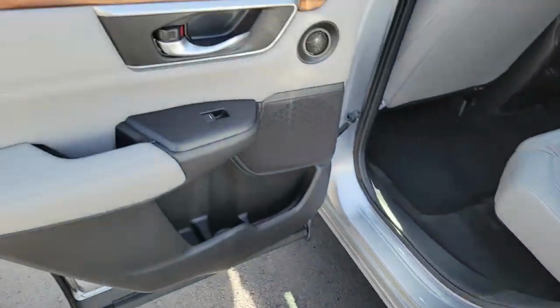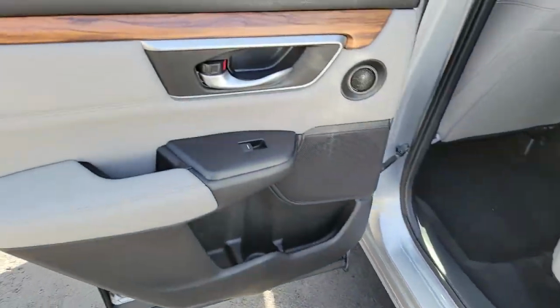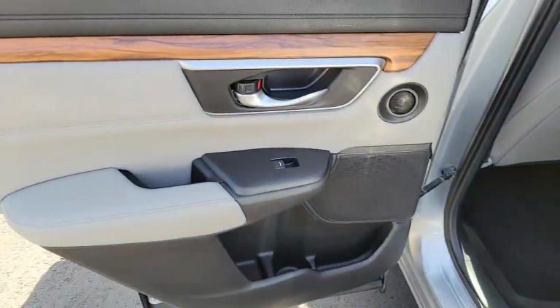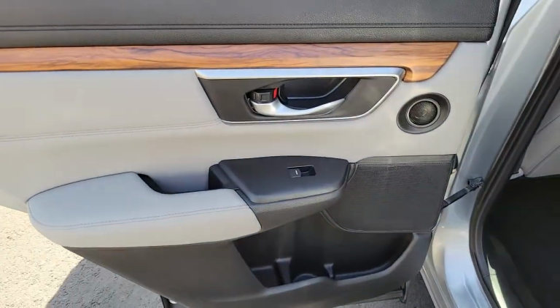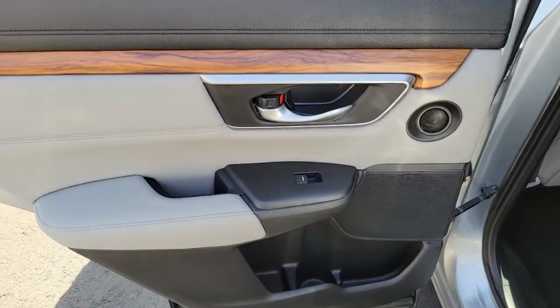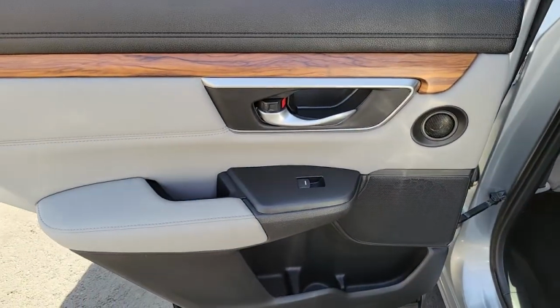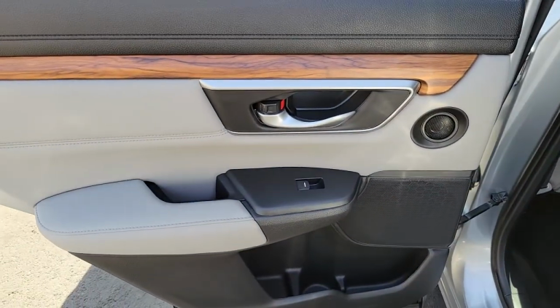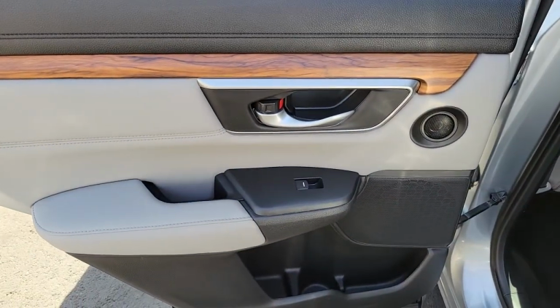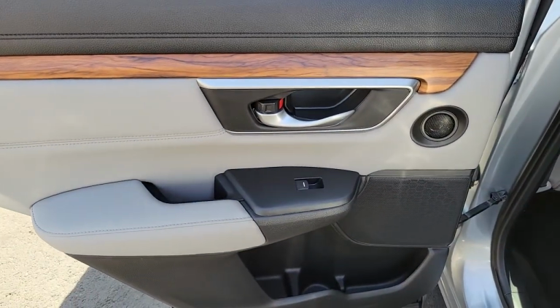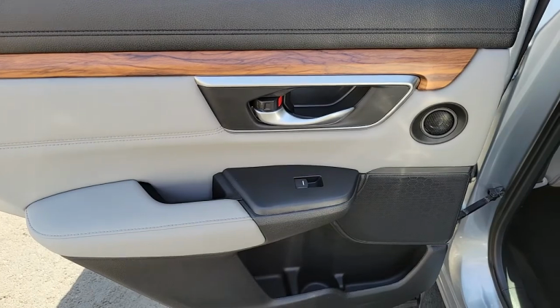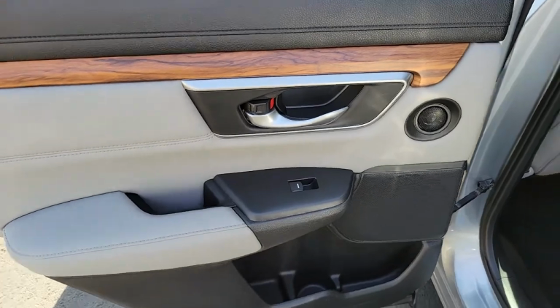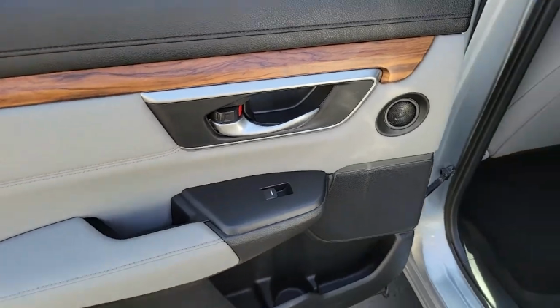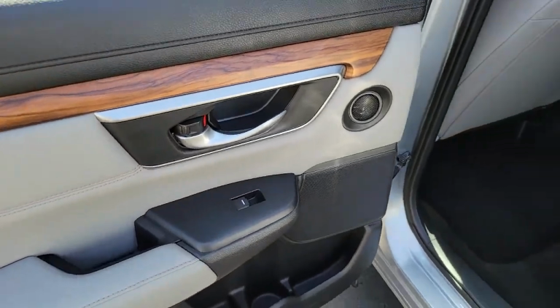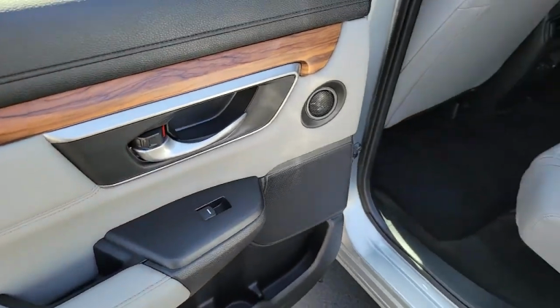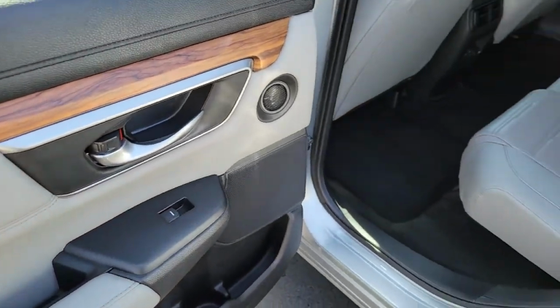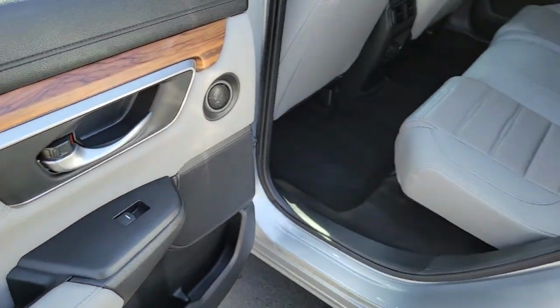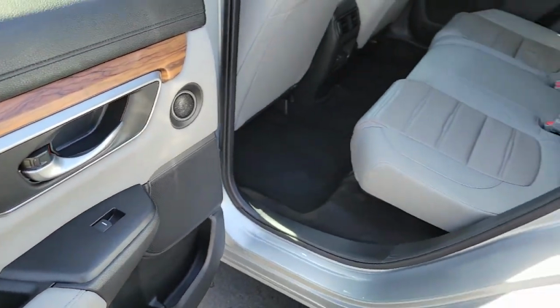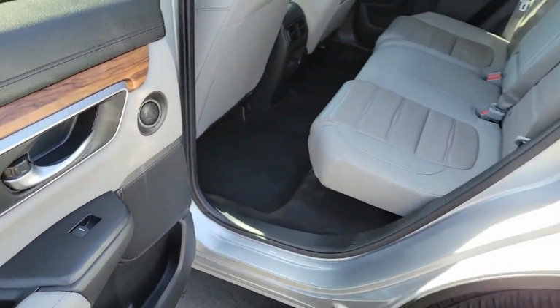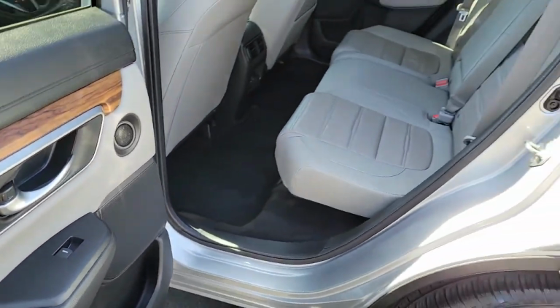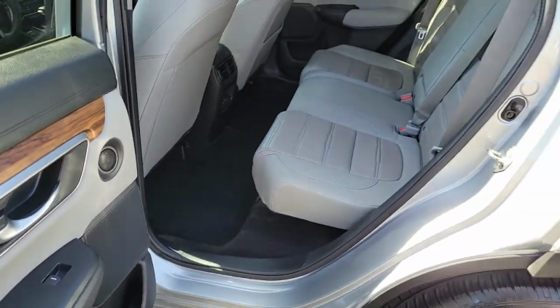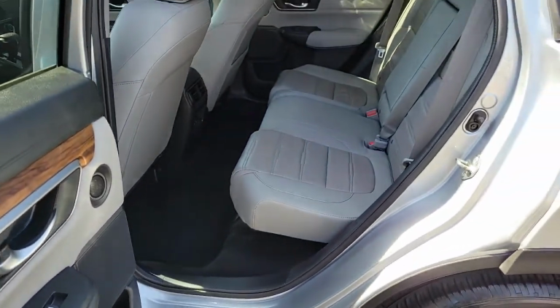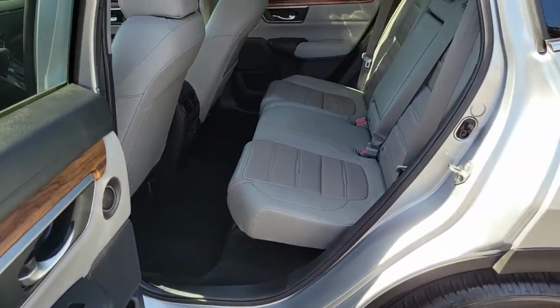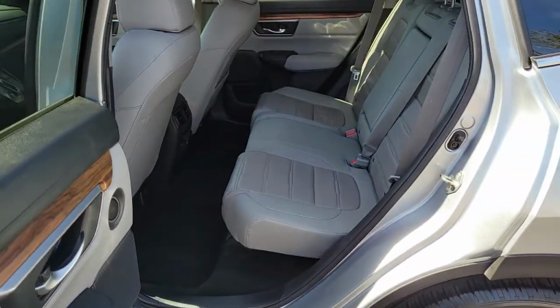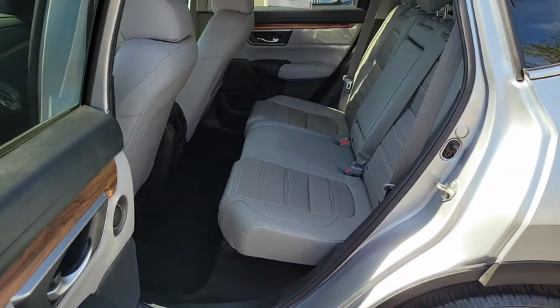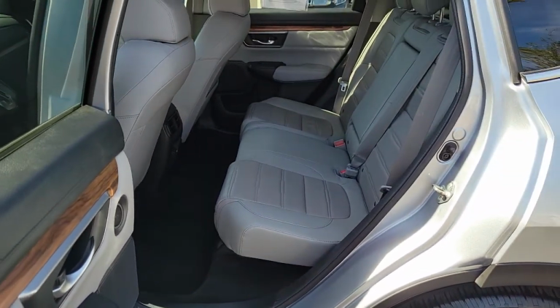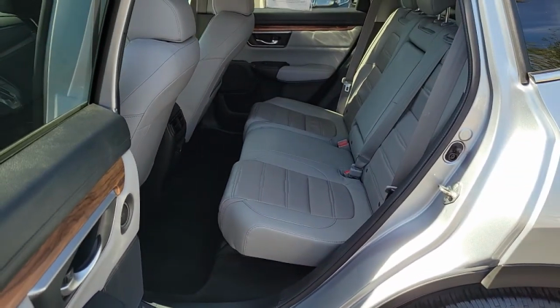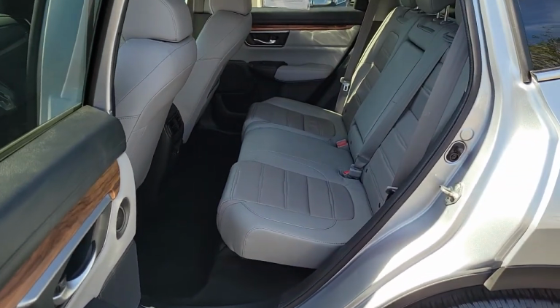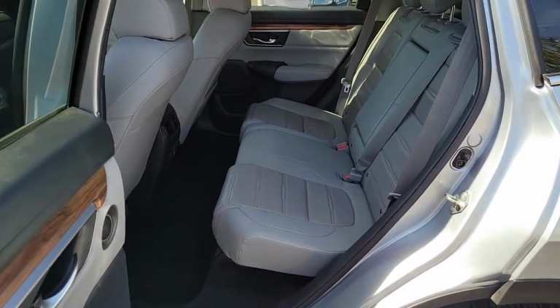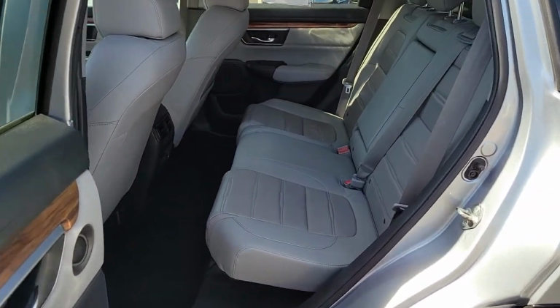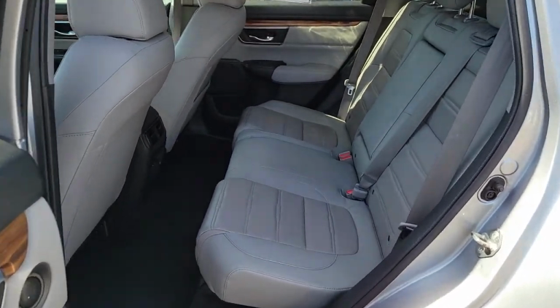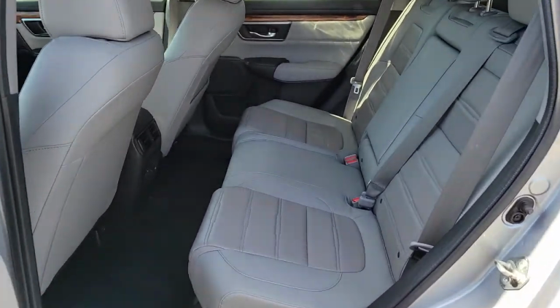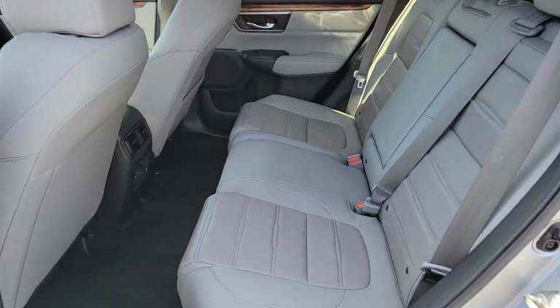Give yourself the upgrade you deserve. Get into the Honda CRV and drive well. We'll put you behind the wheel today.